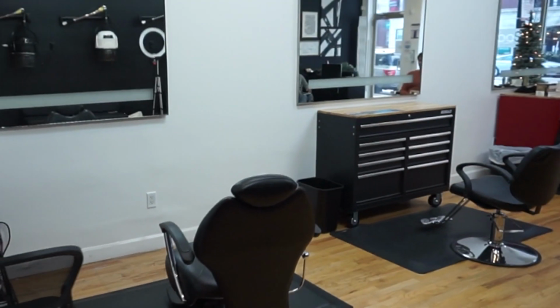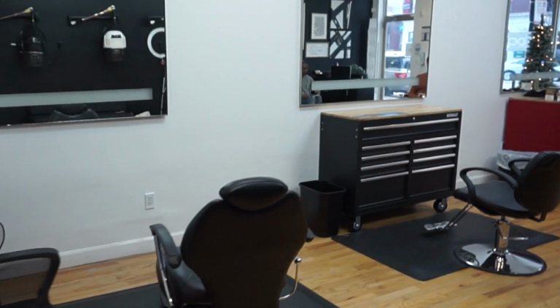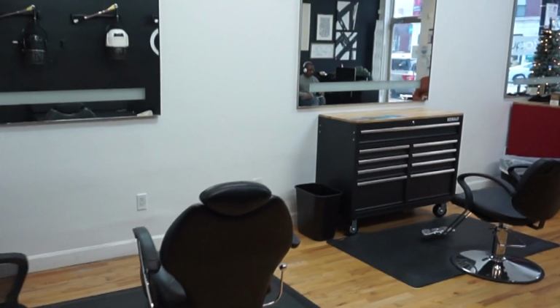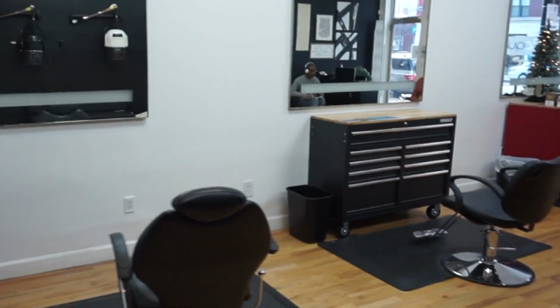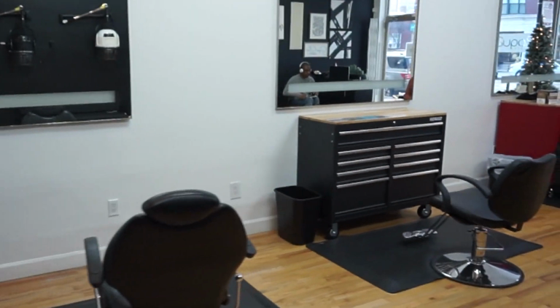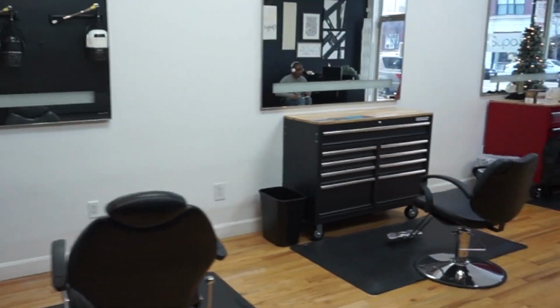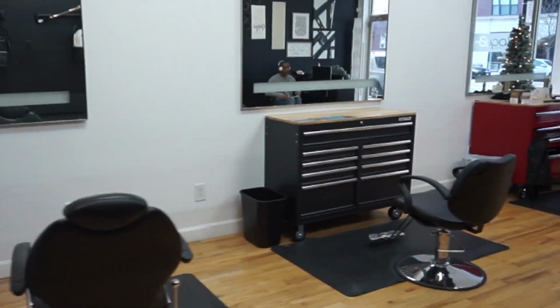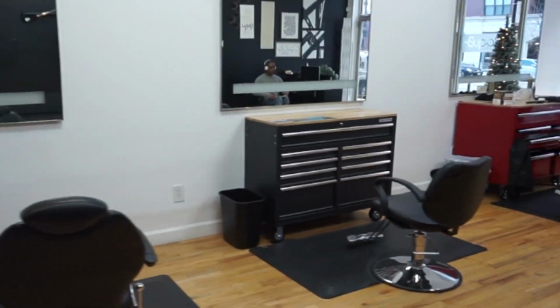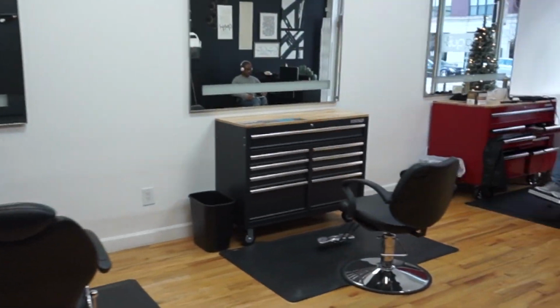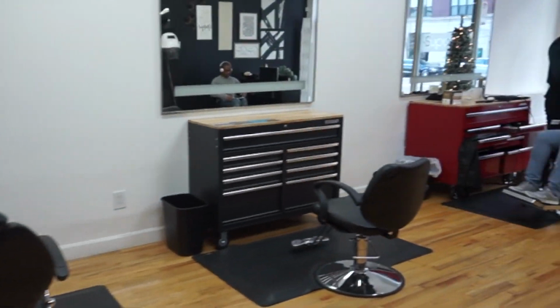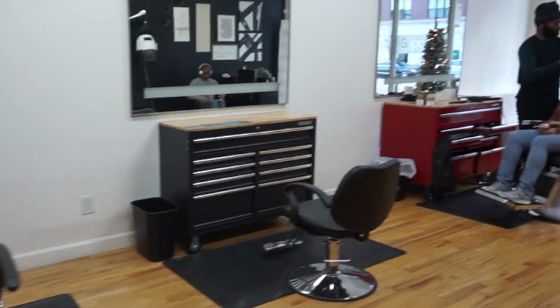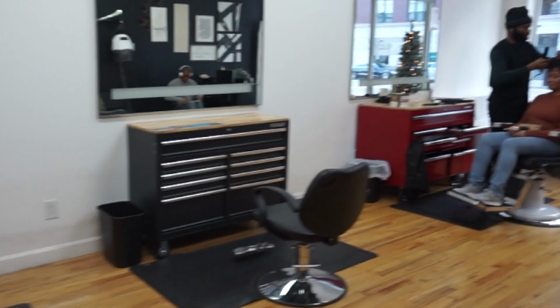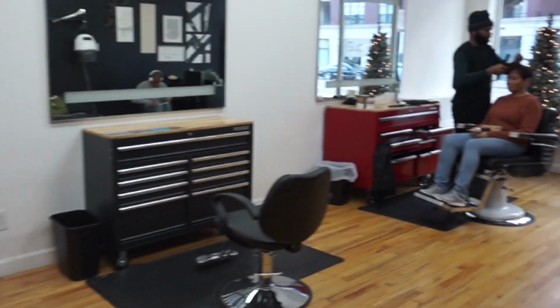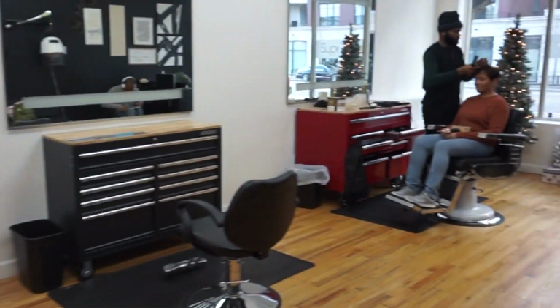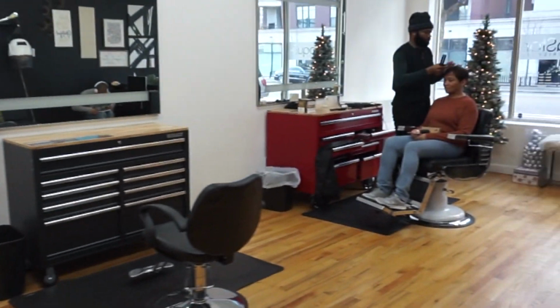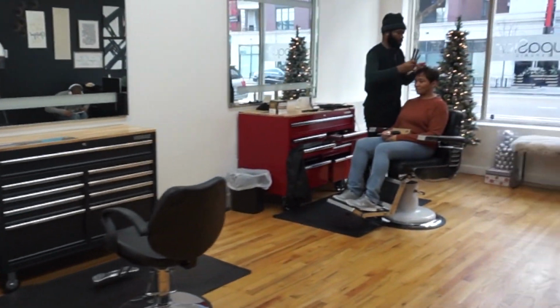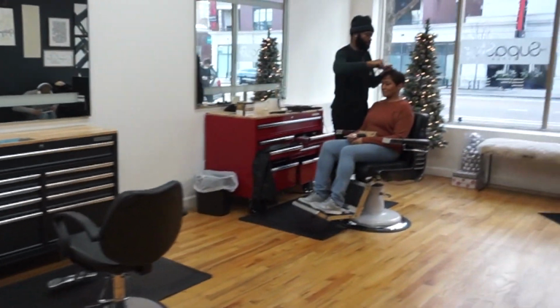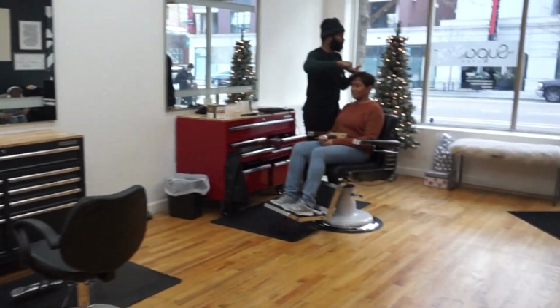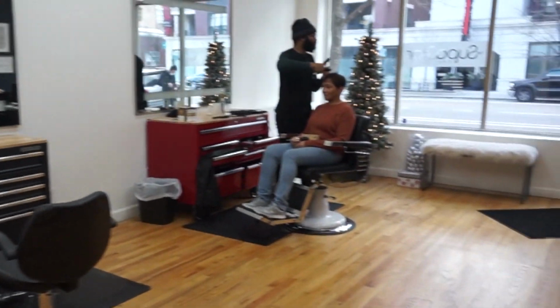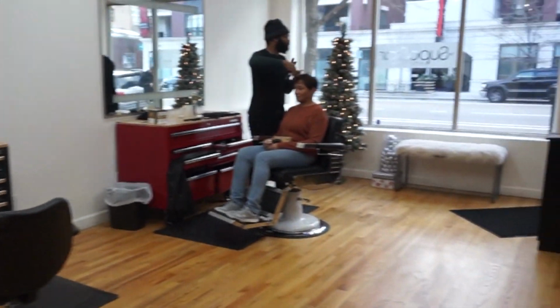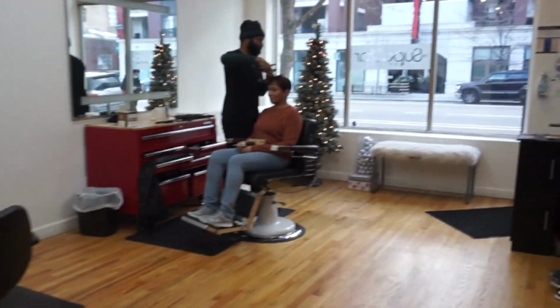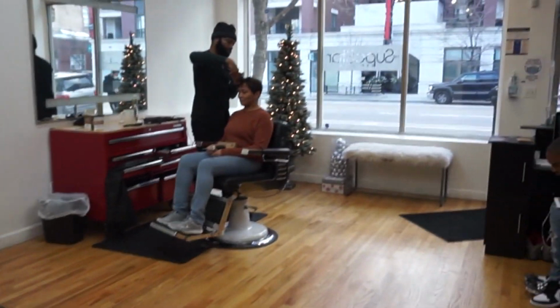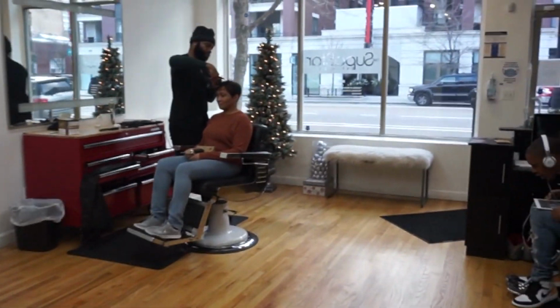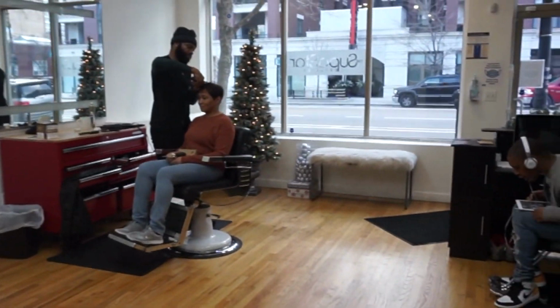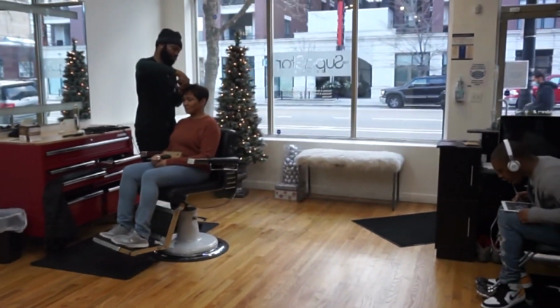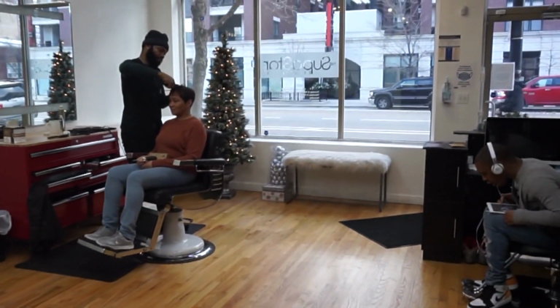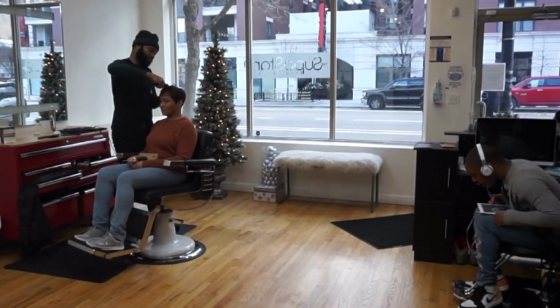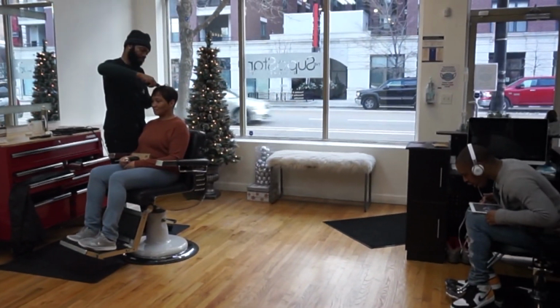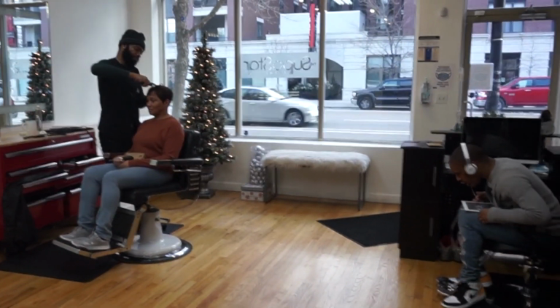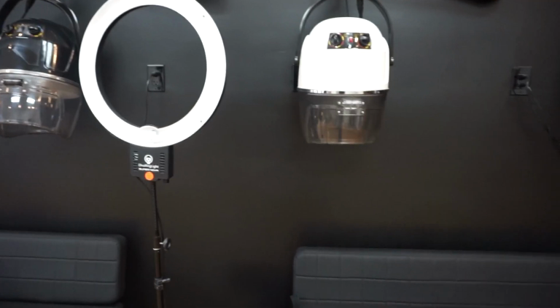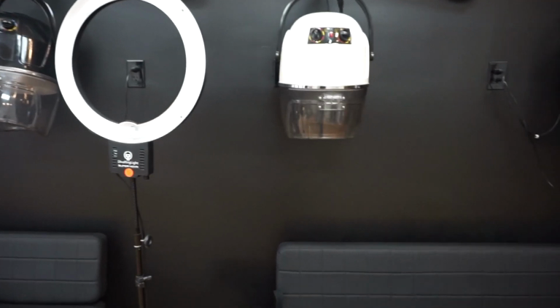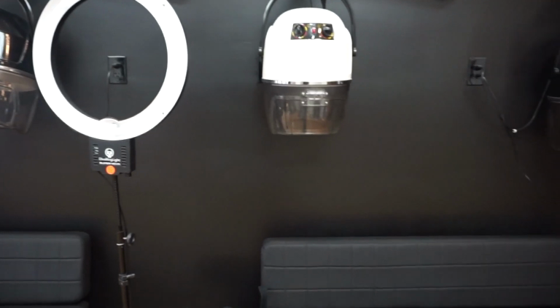The stylist Courtney really helps to make you feel like you are a celebrity for the day.